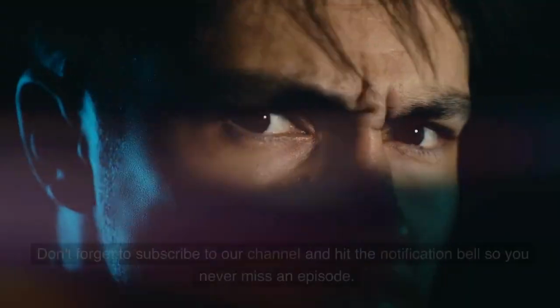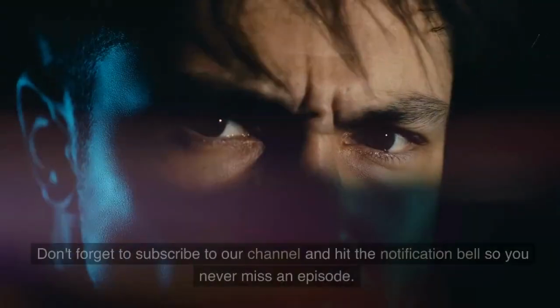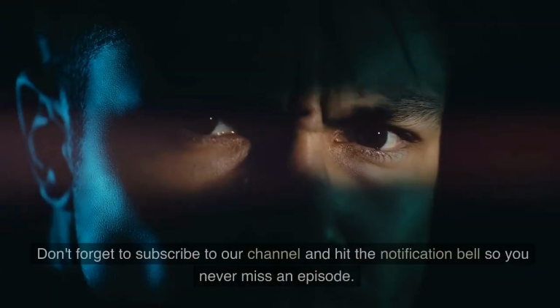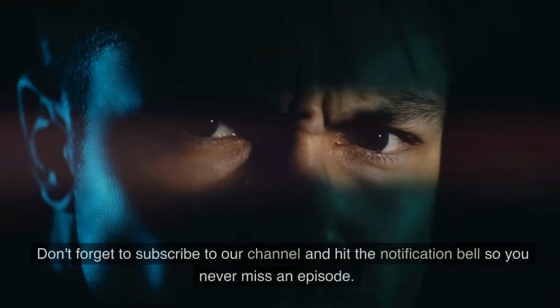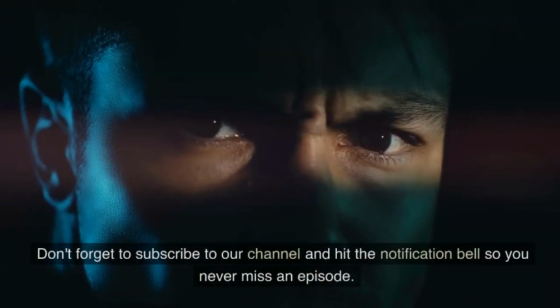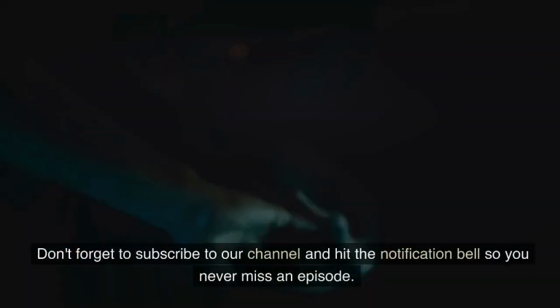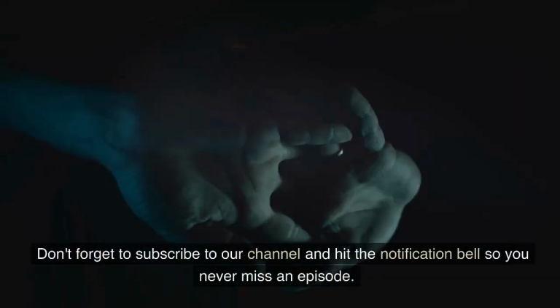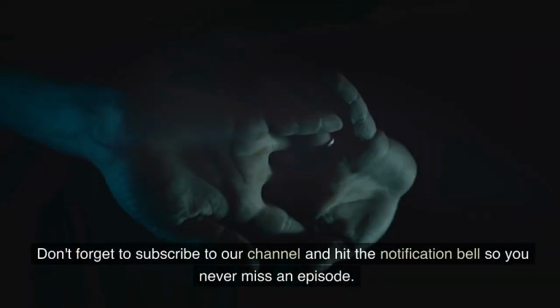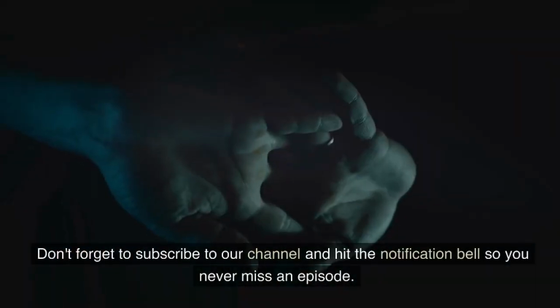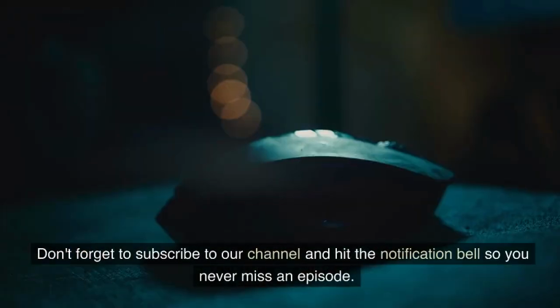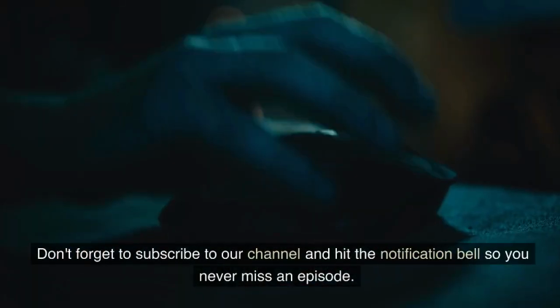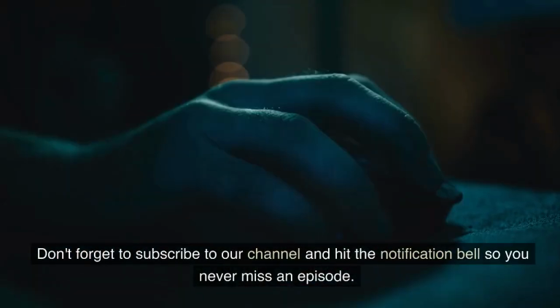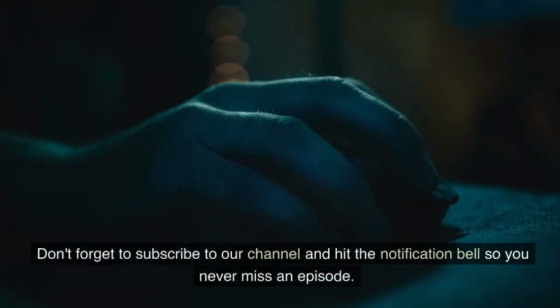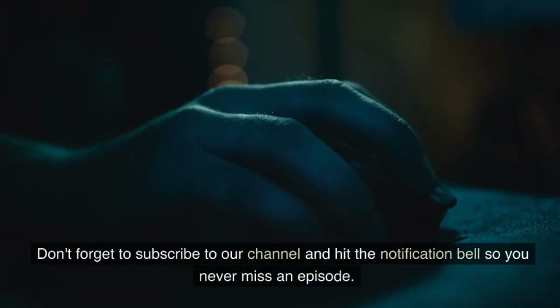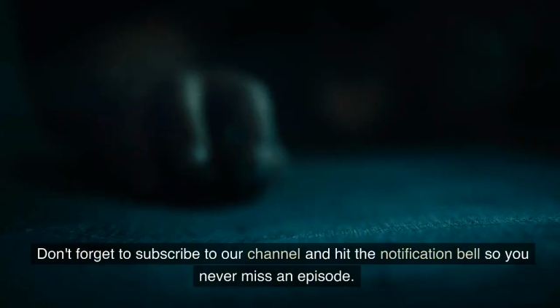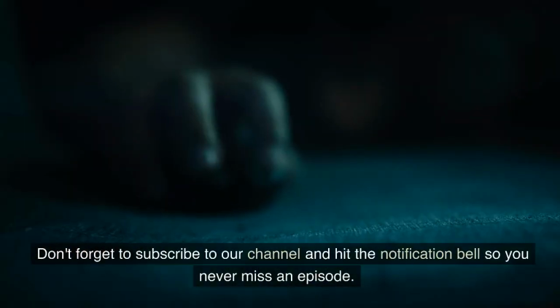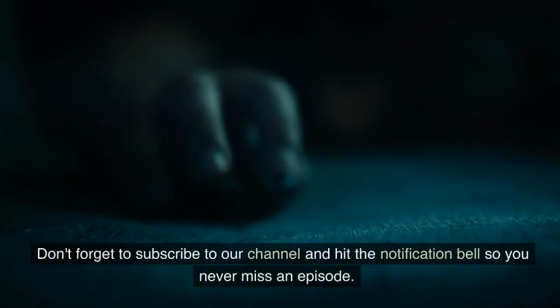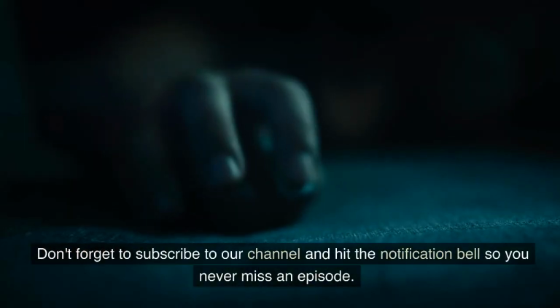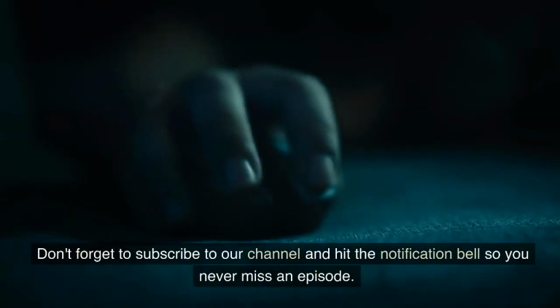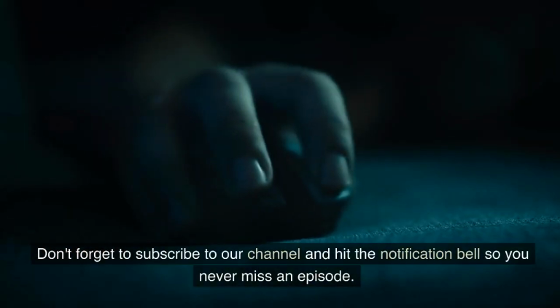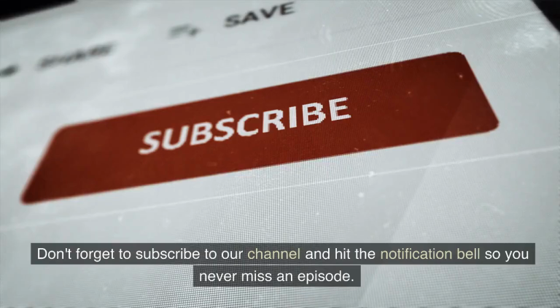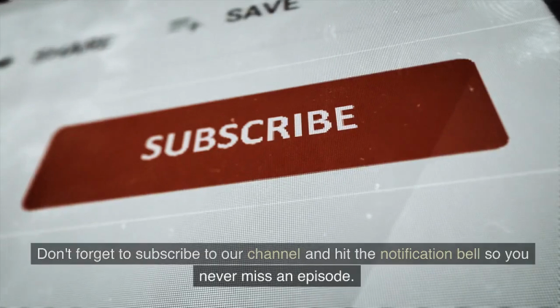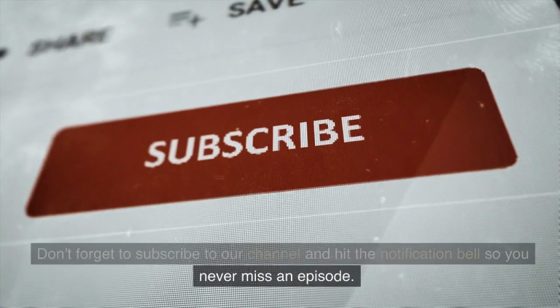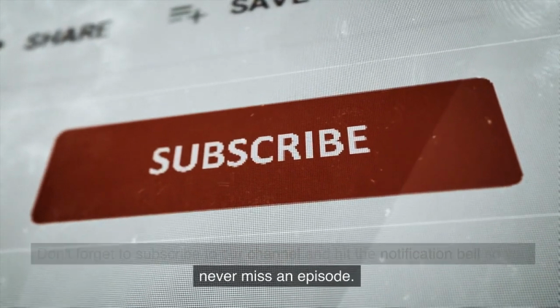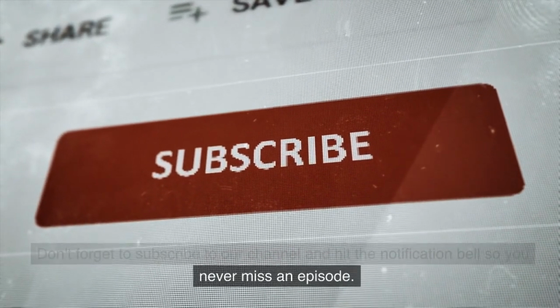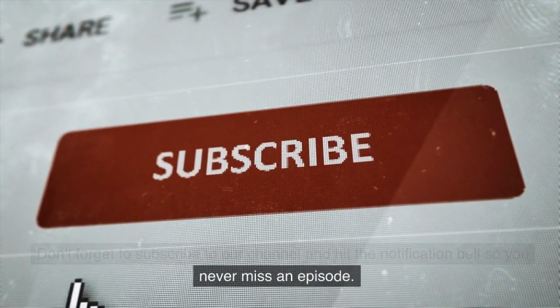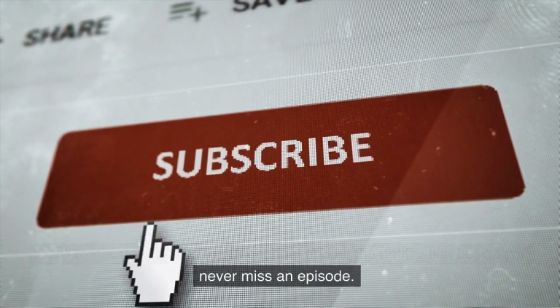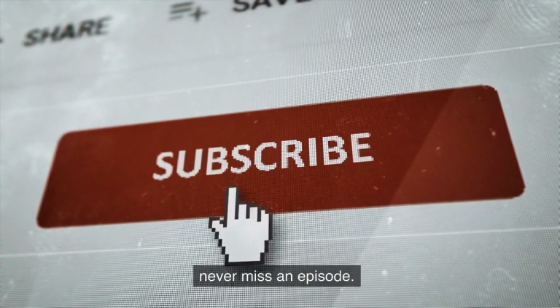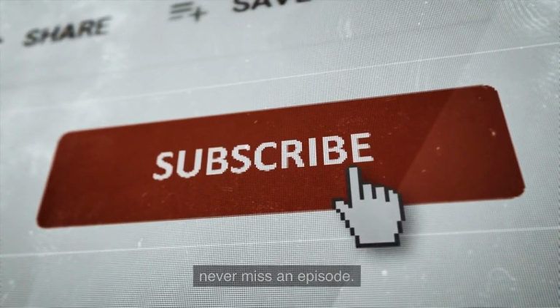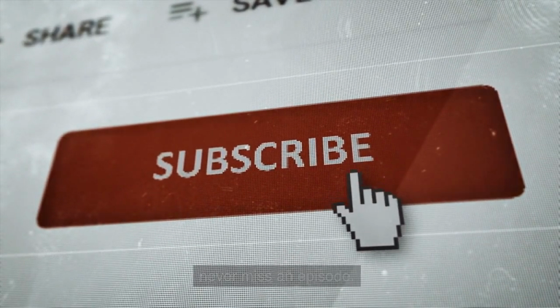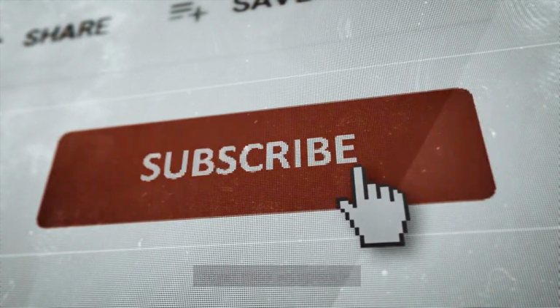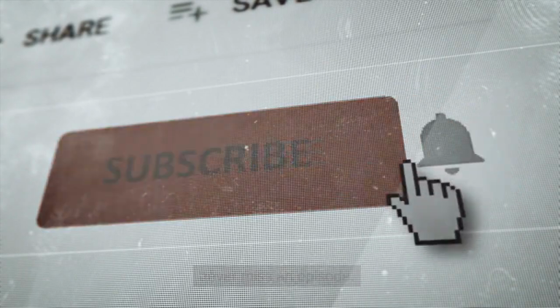Don't forget to subscribe to our channel and hit the notification bell so you never miss an episode.